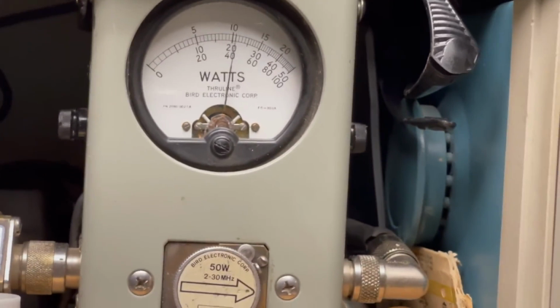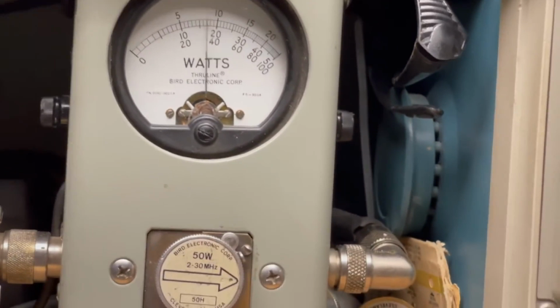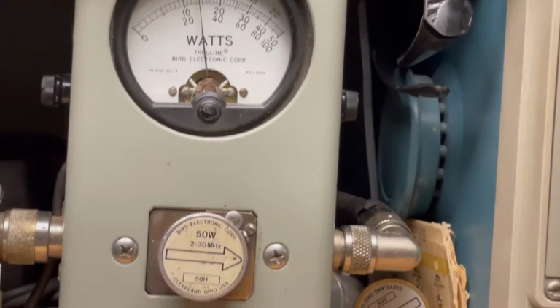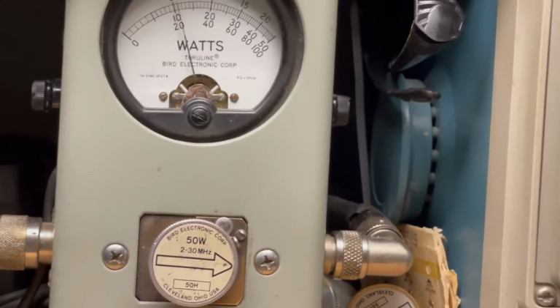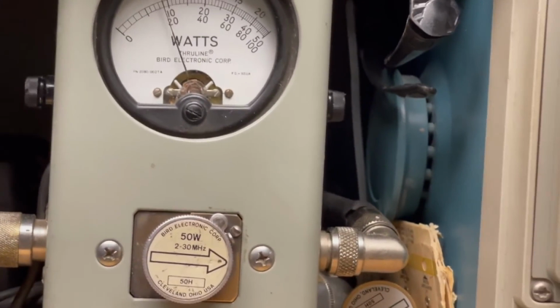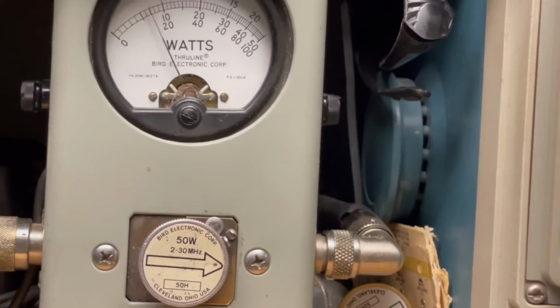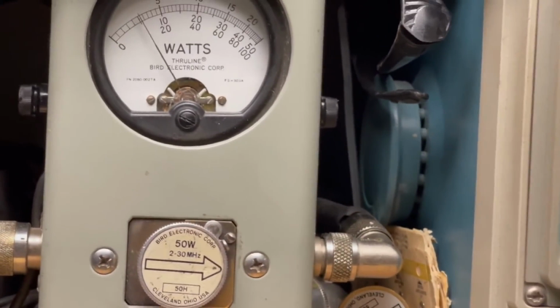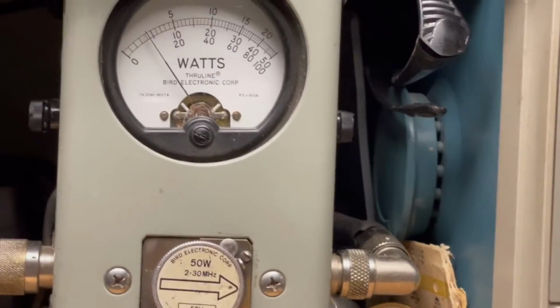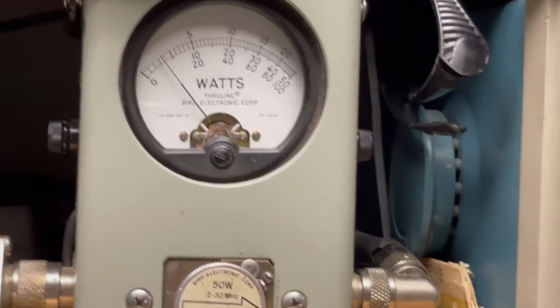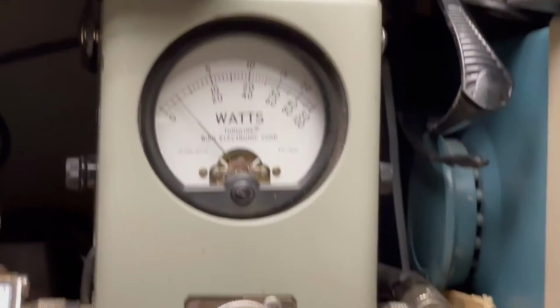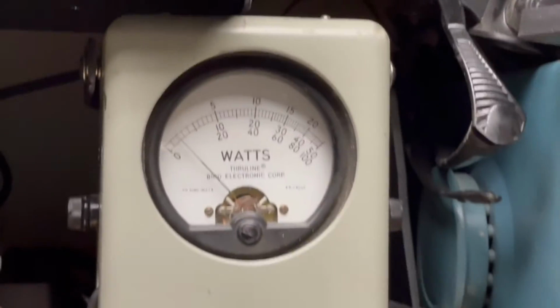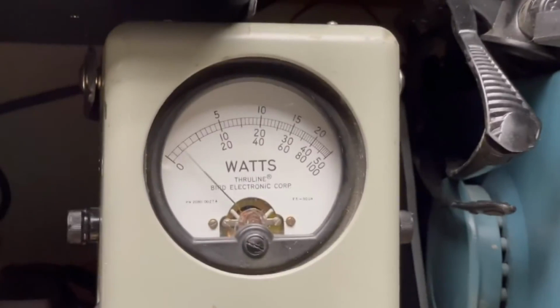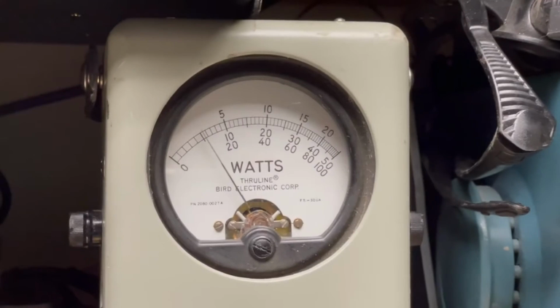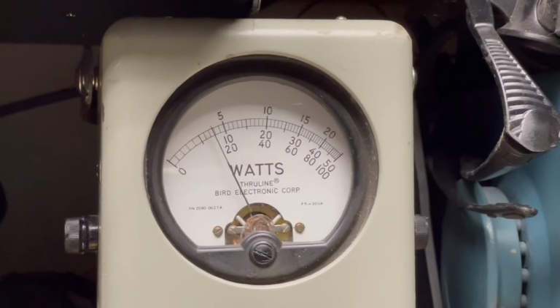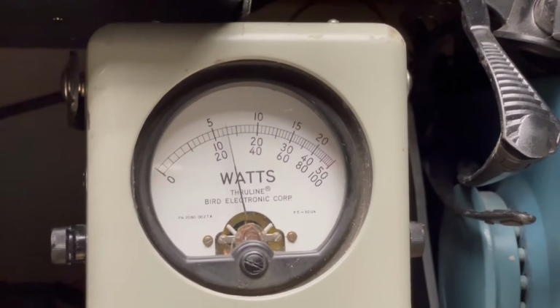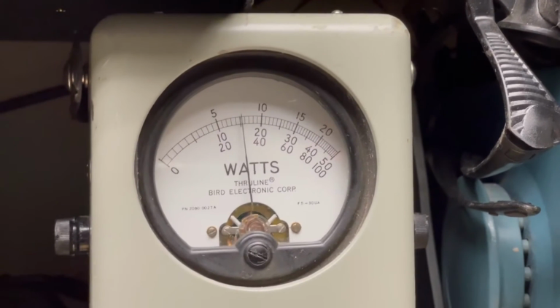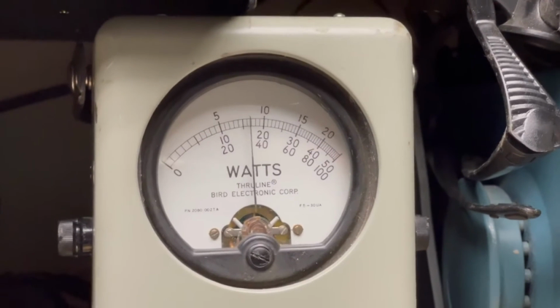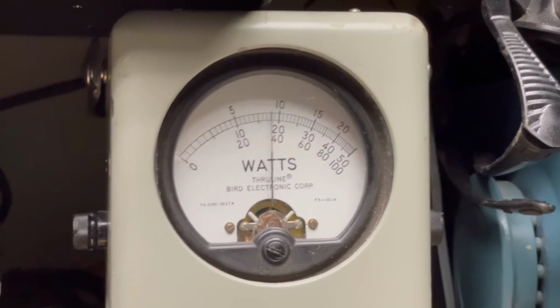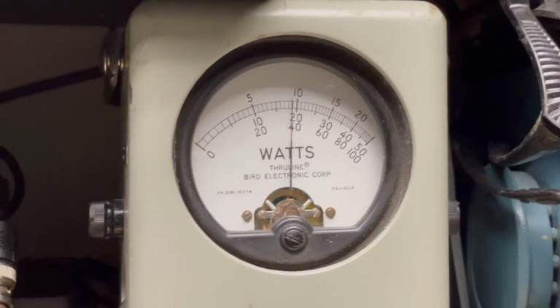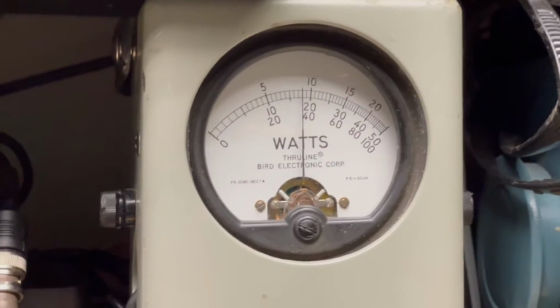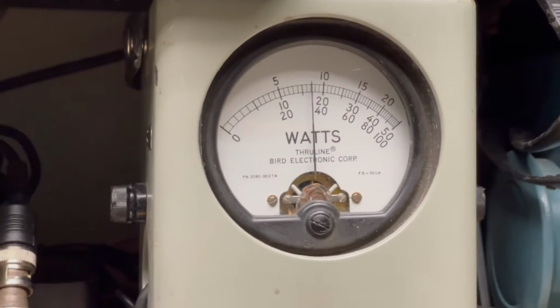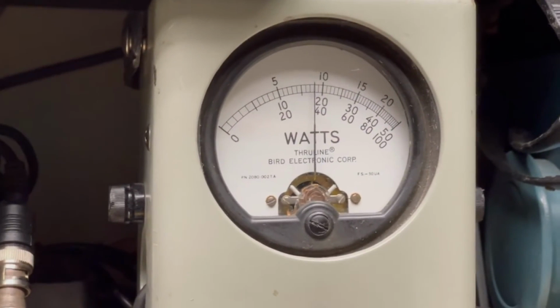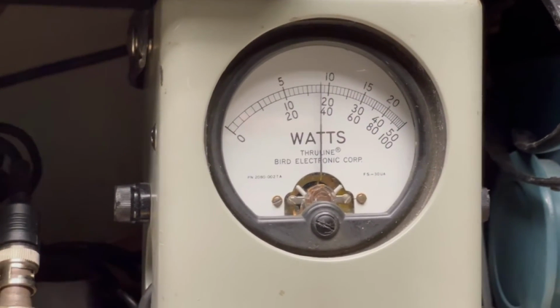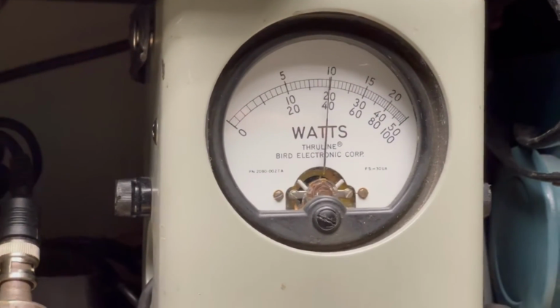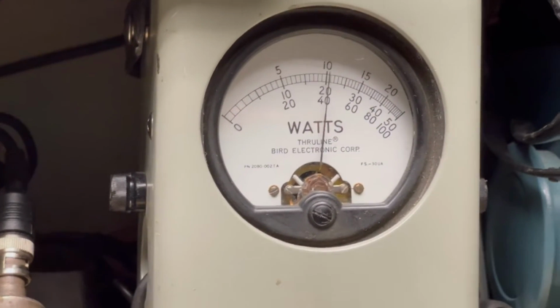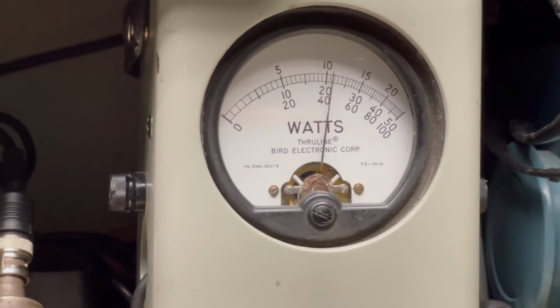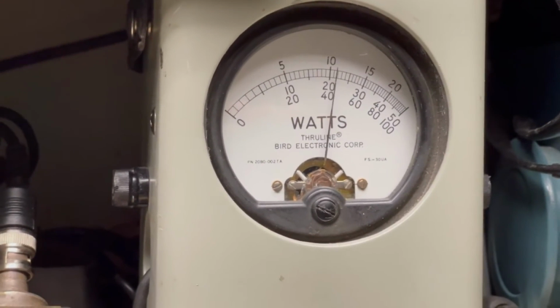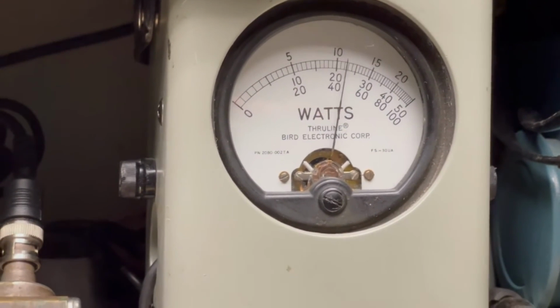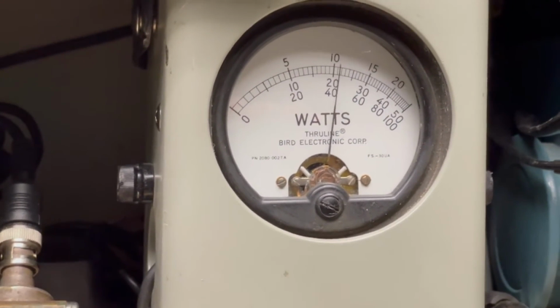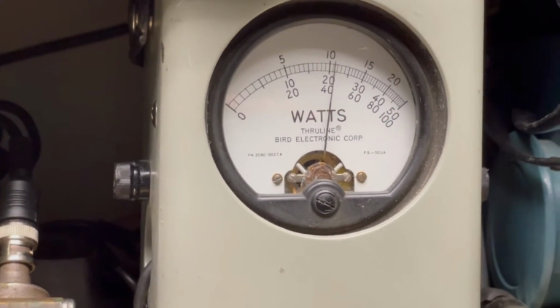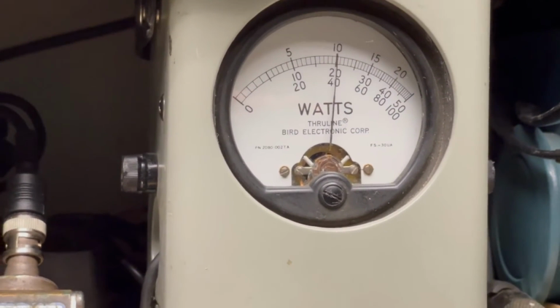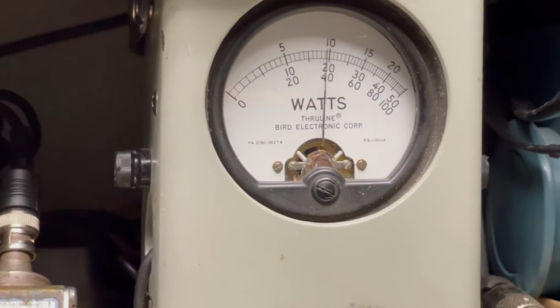And then I'm going to take it over to sideband. Audio, one, two, three, four, five. Check, audio.